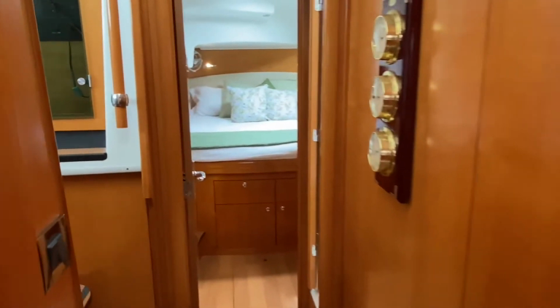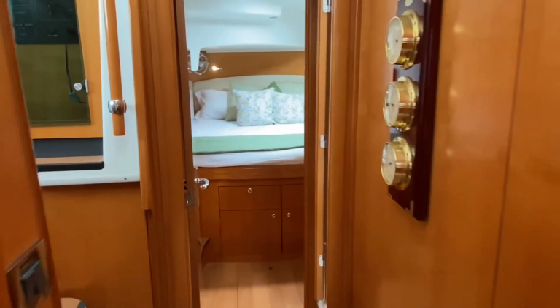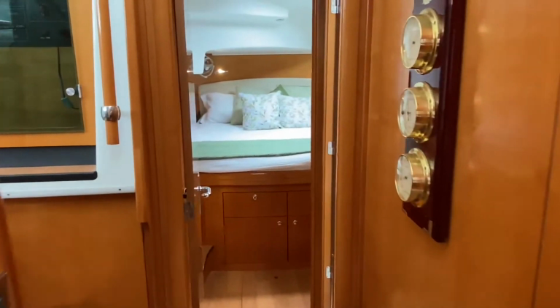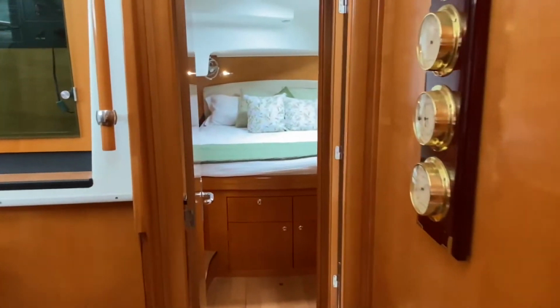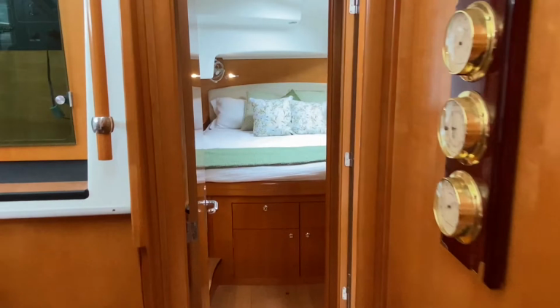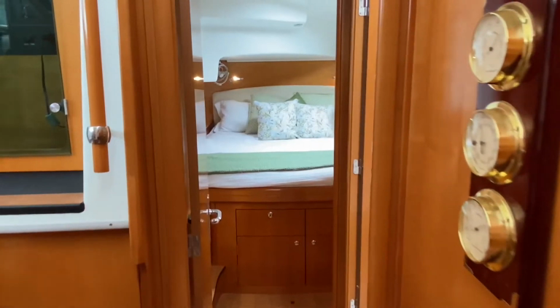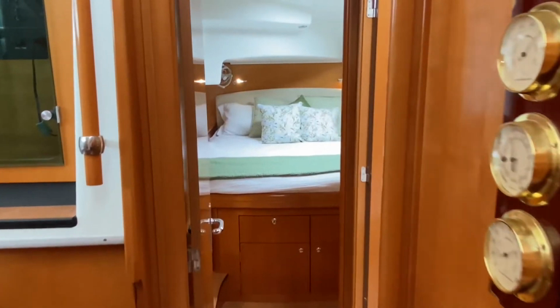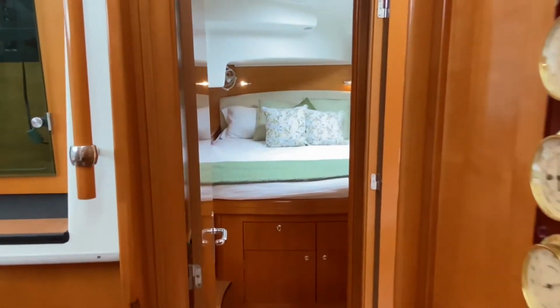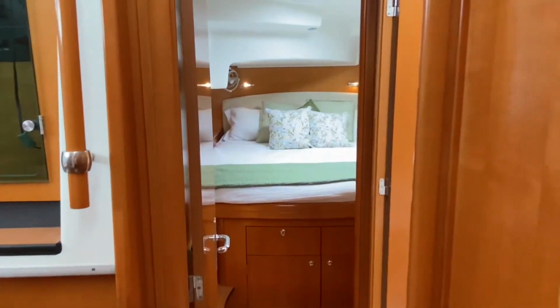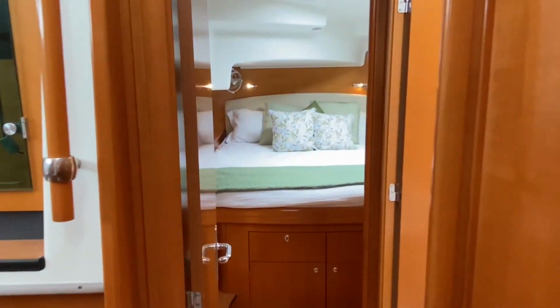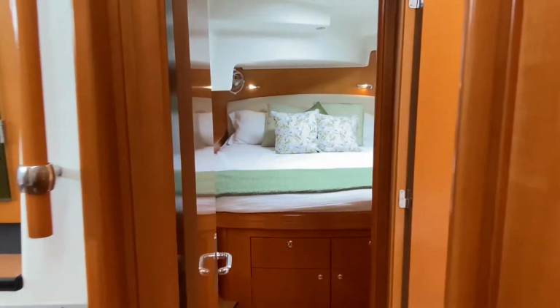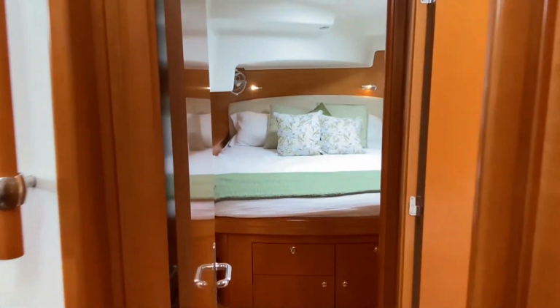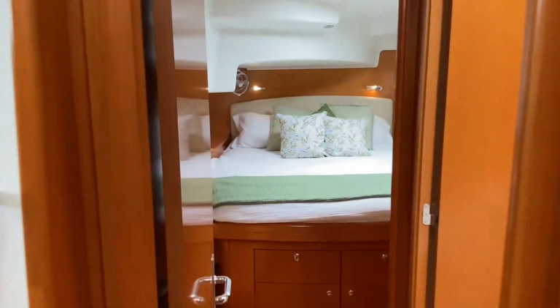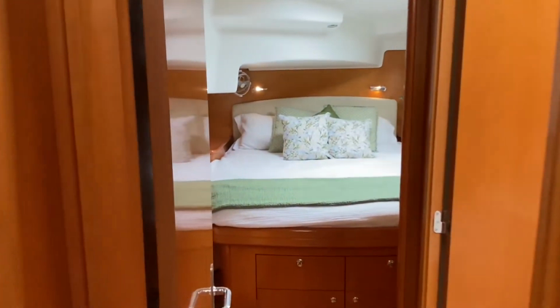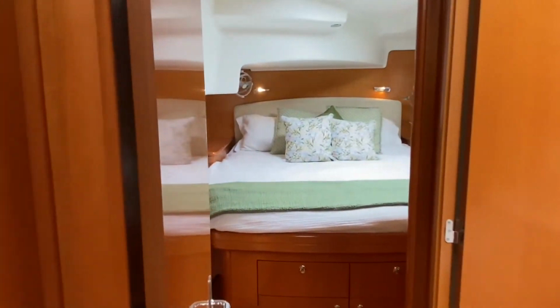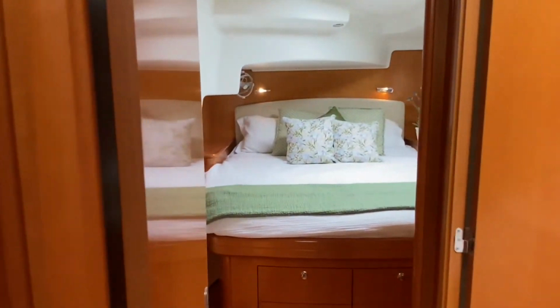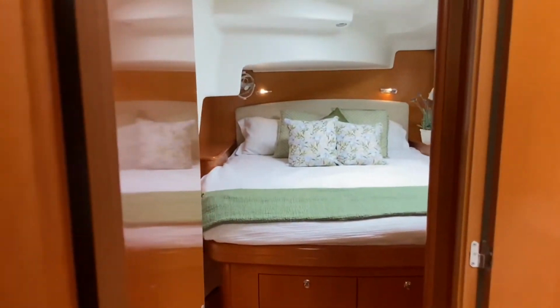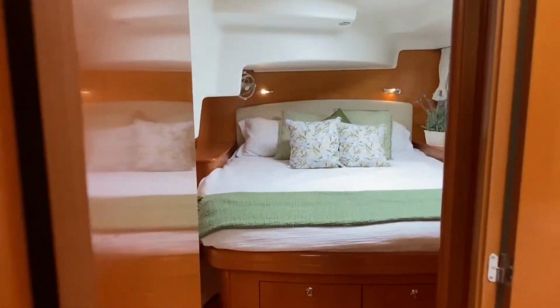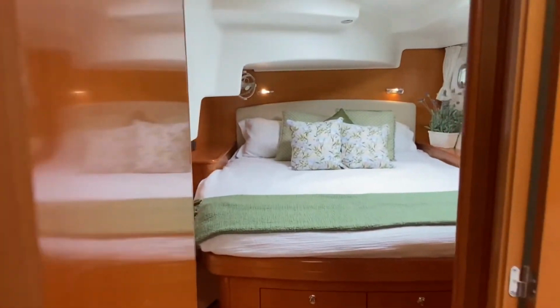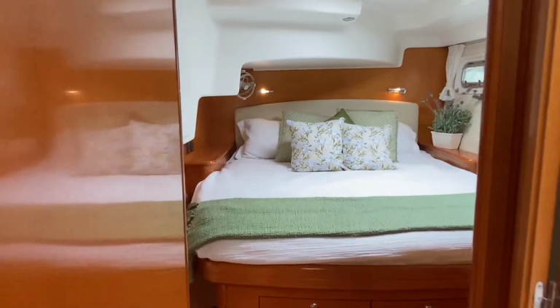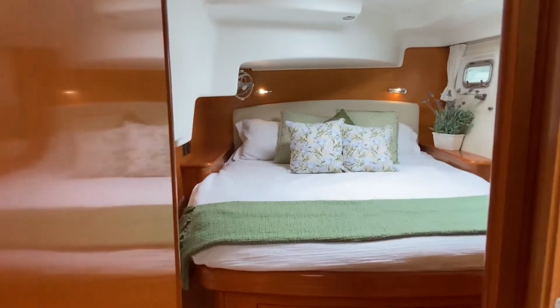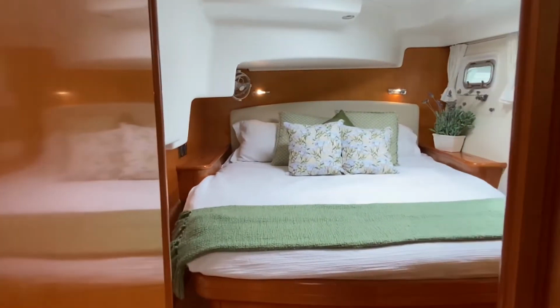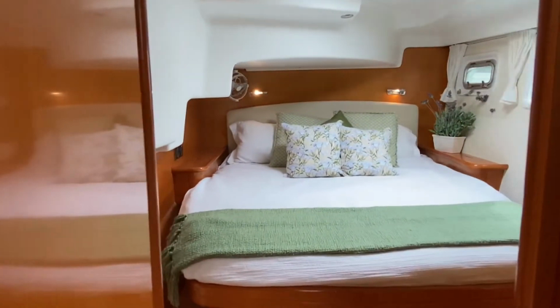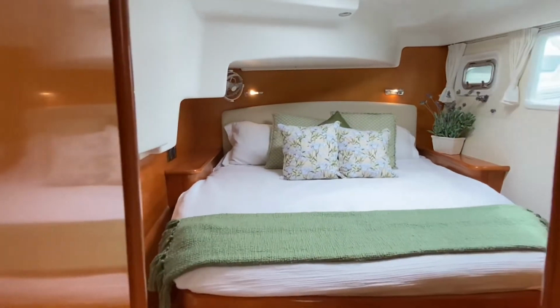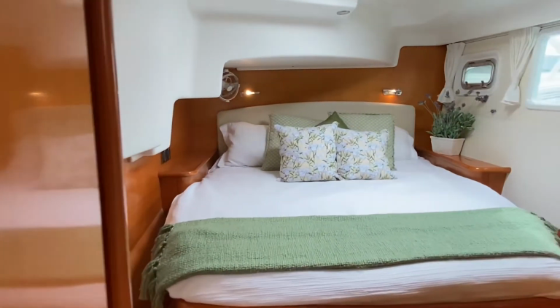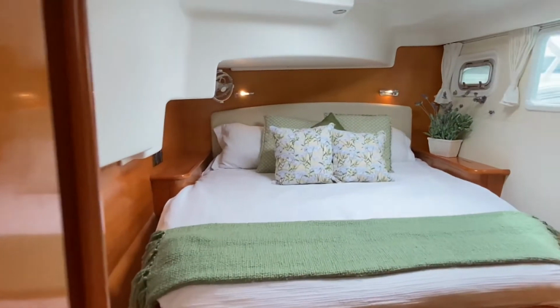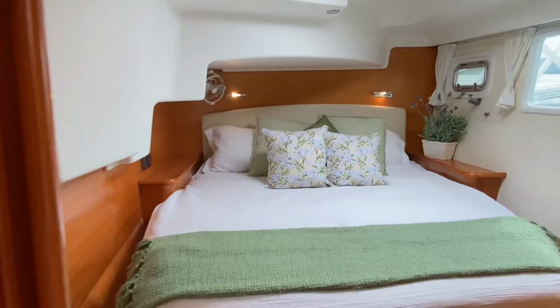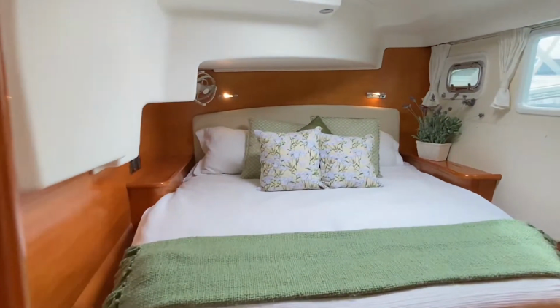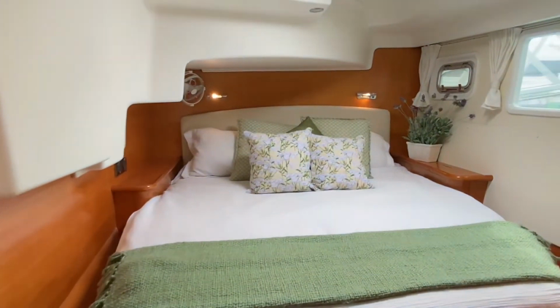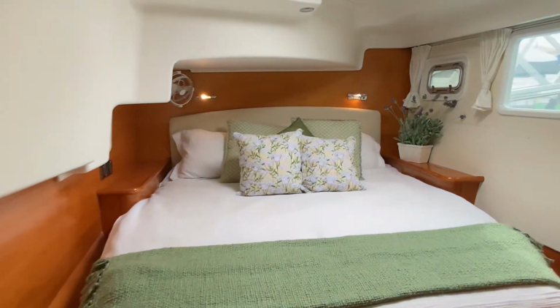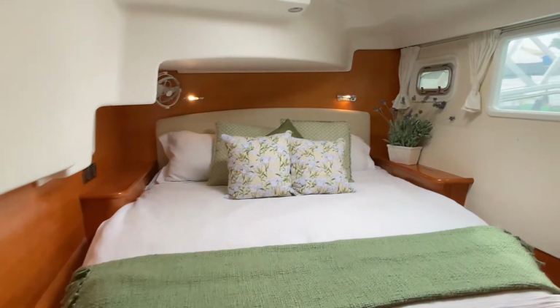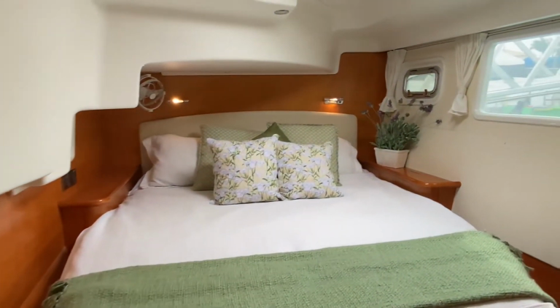The port aft cabin features a same-sized island berth with good storage, its own head and shower.